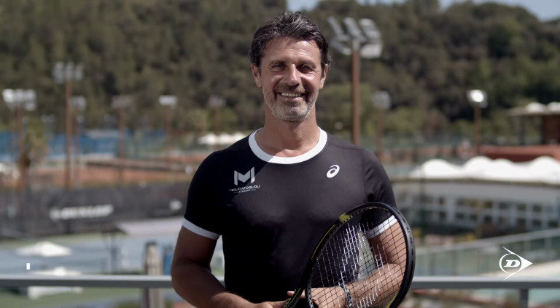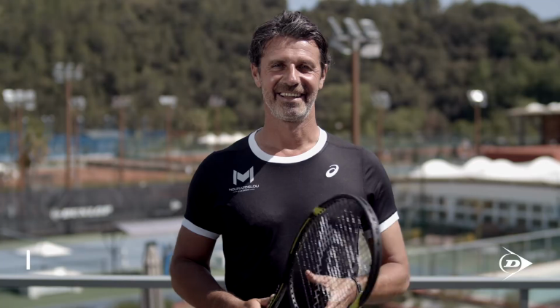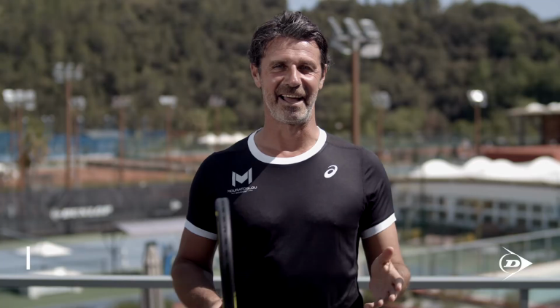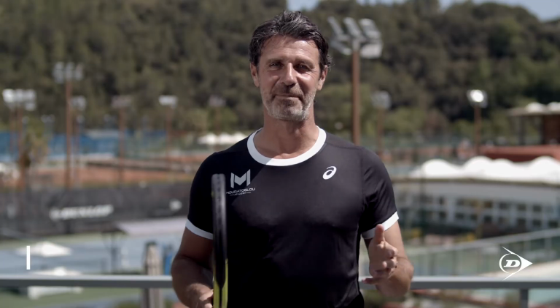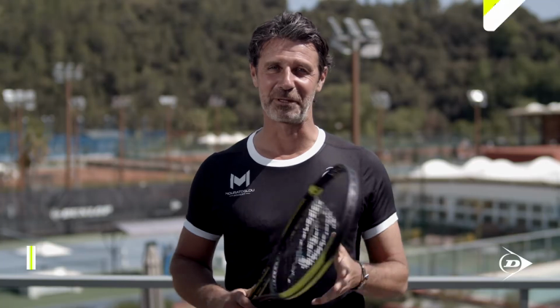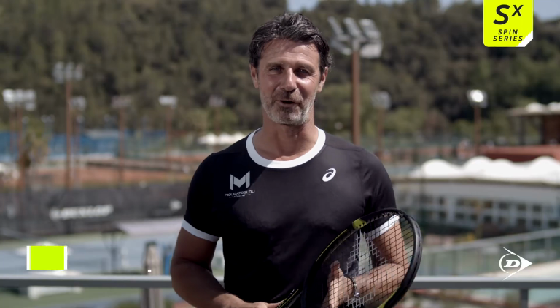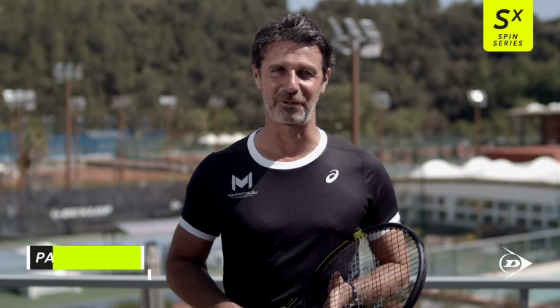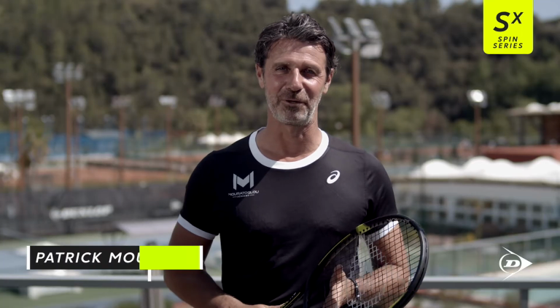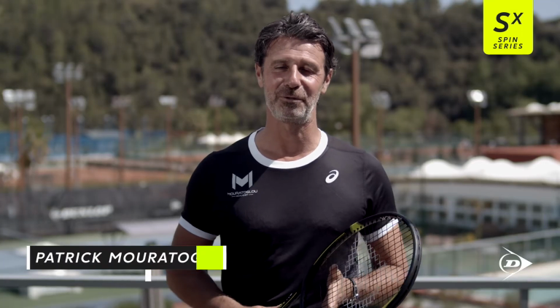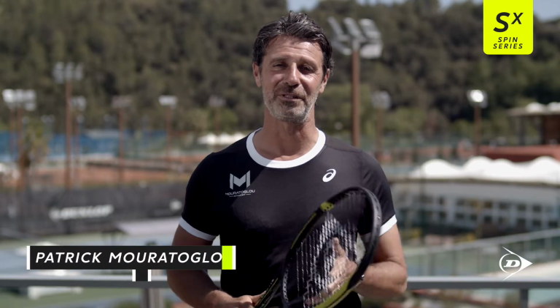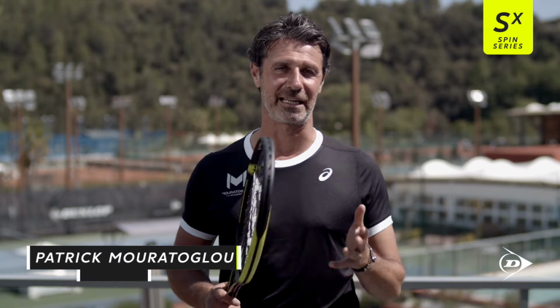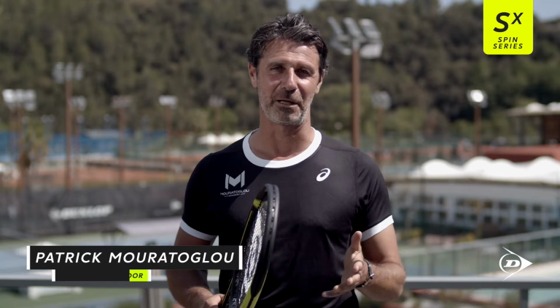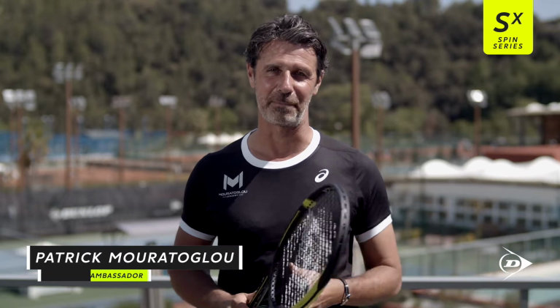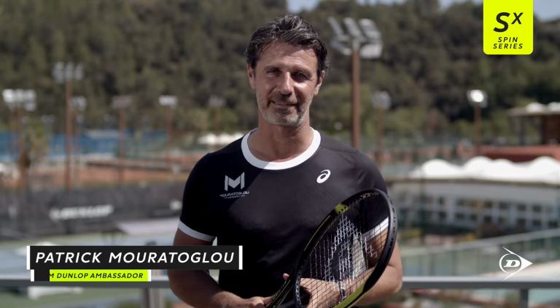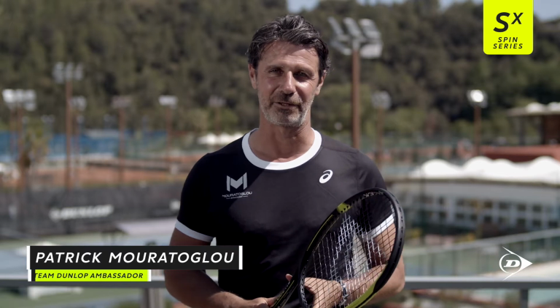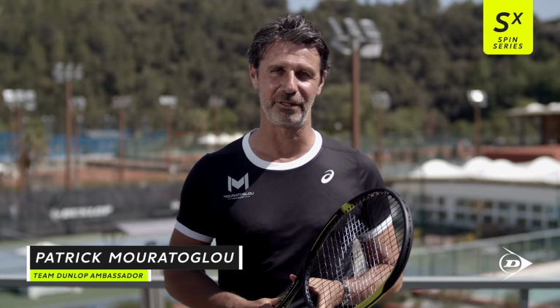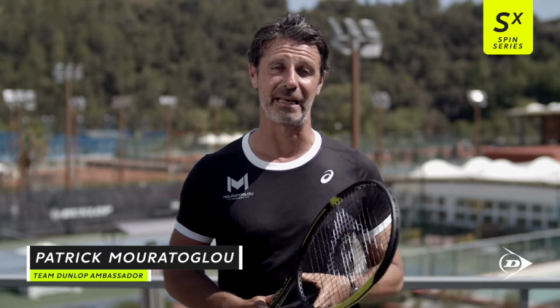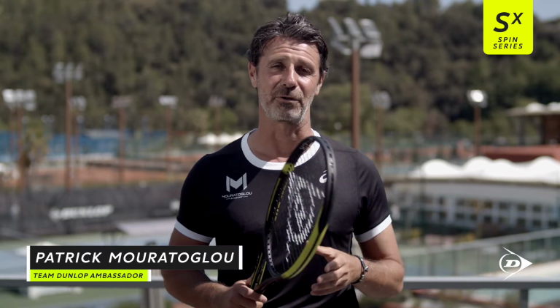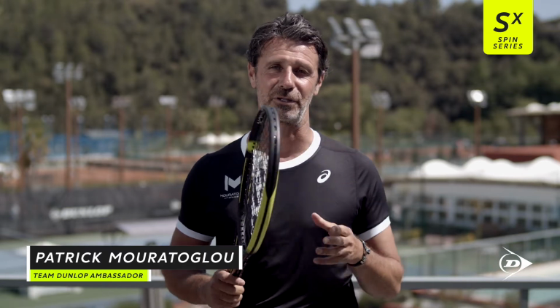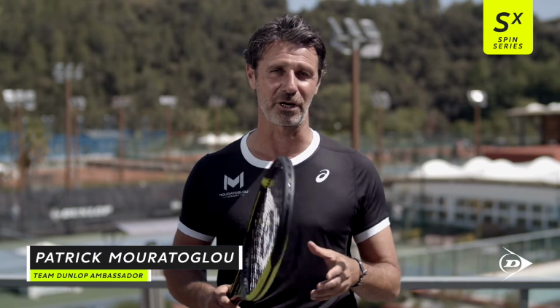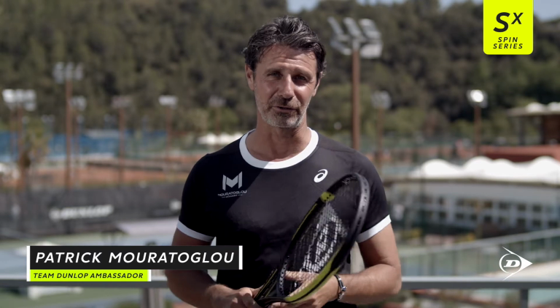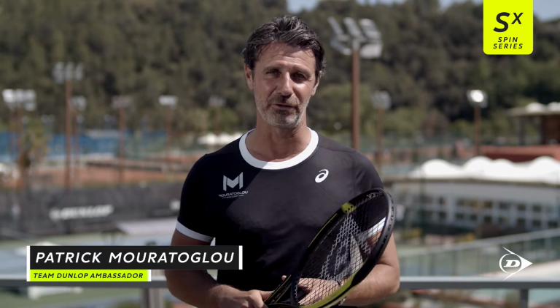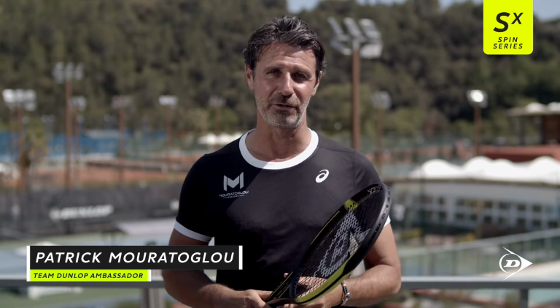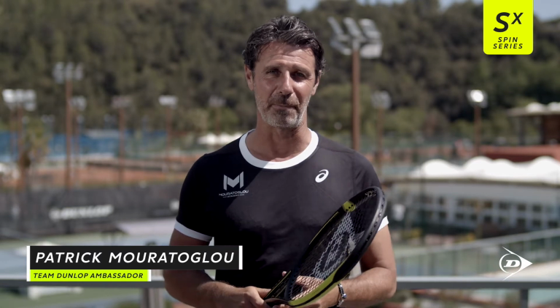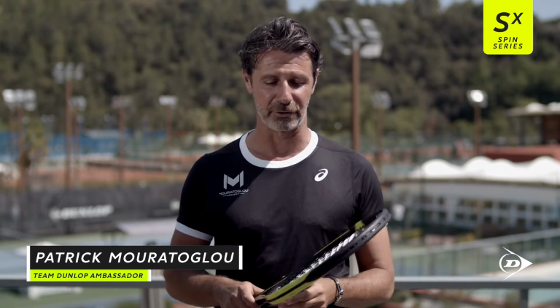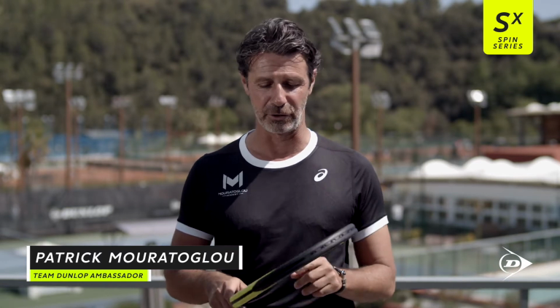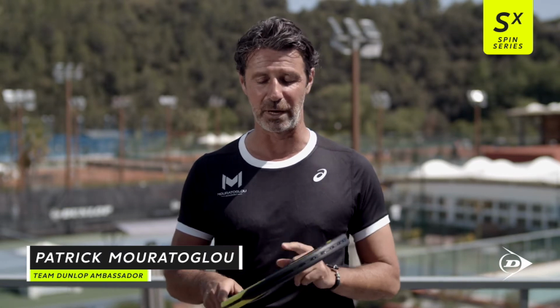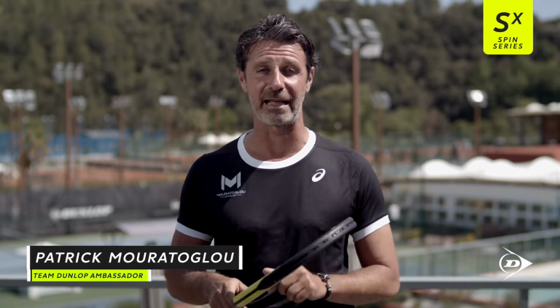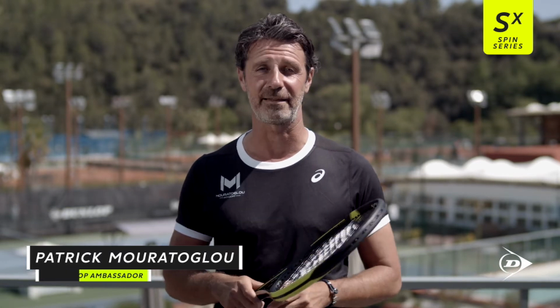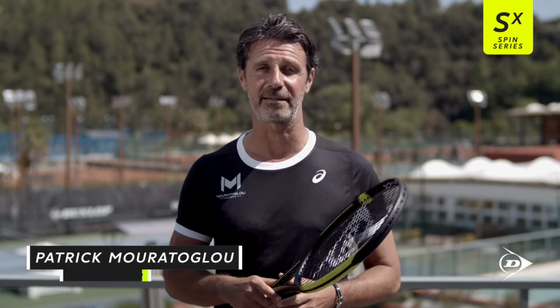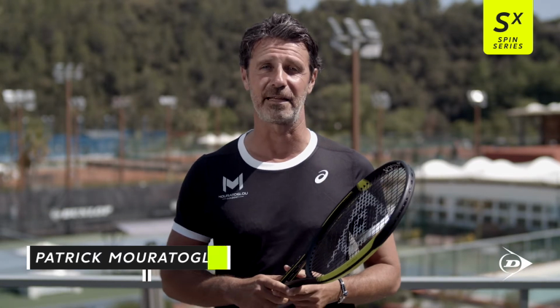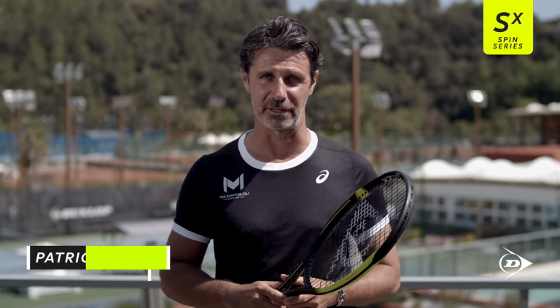Hi, I'm Patrick Moratoglou, Dunlop Ambassador, and I'm going to talk to you about the new SX series.